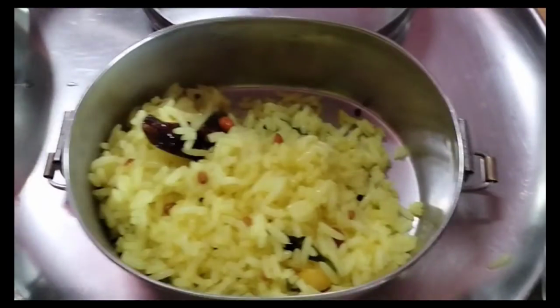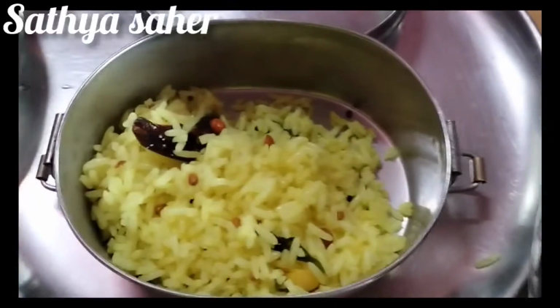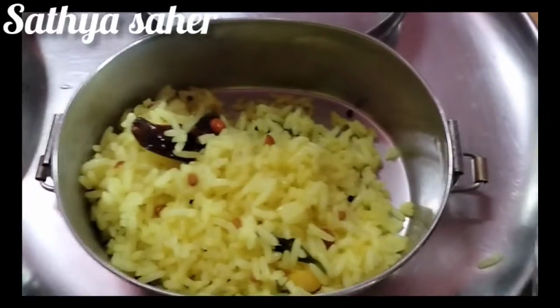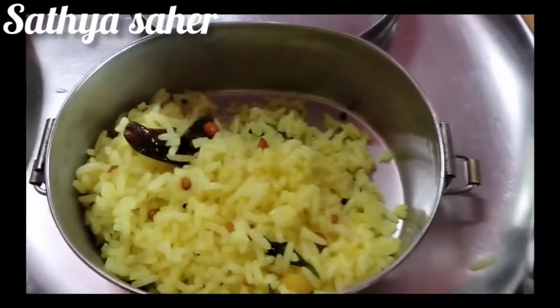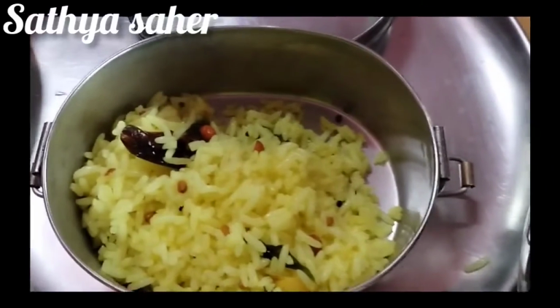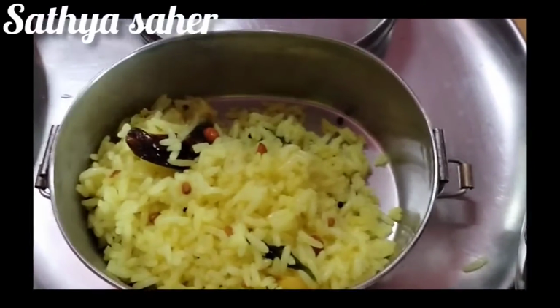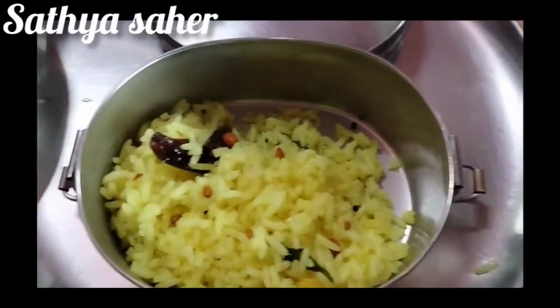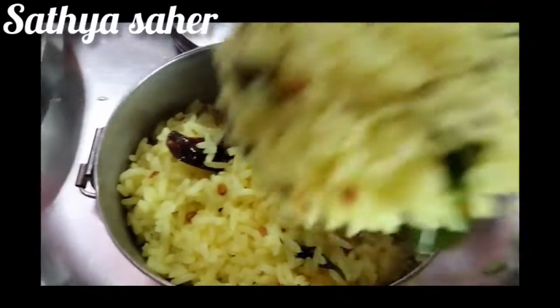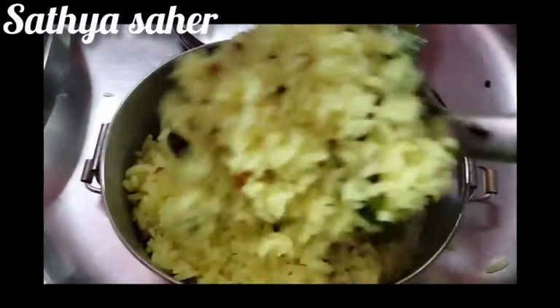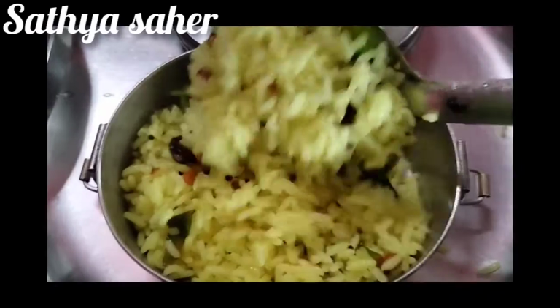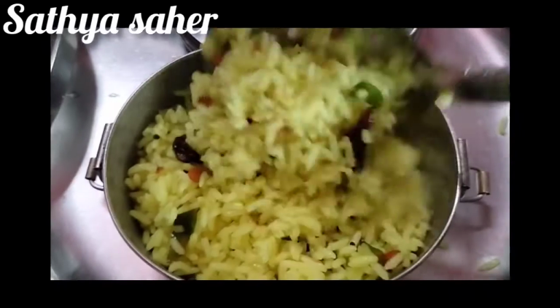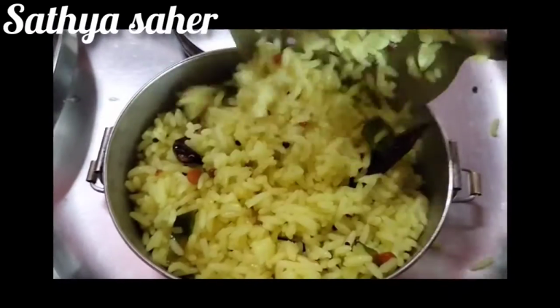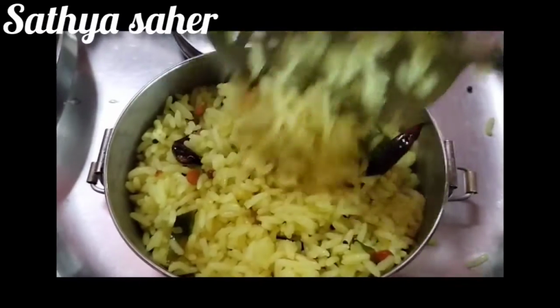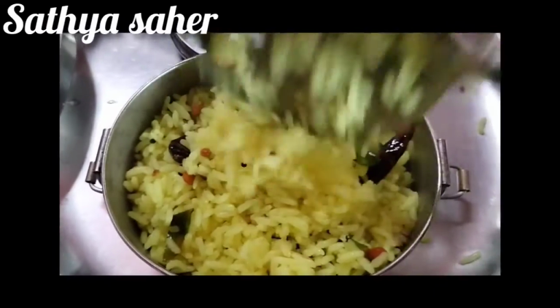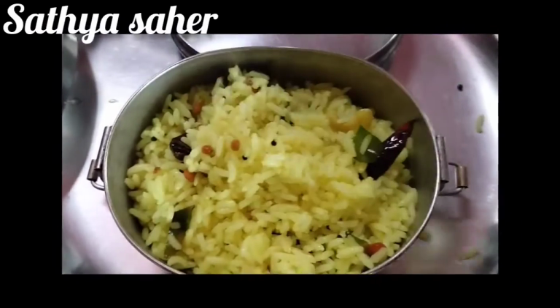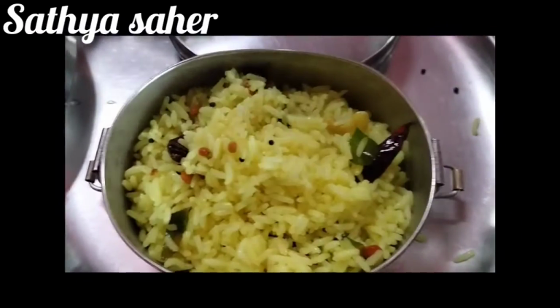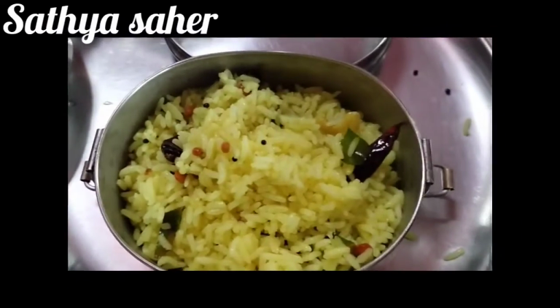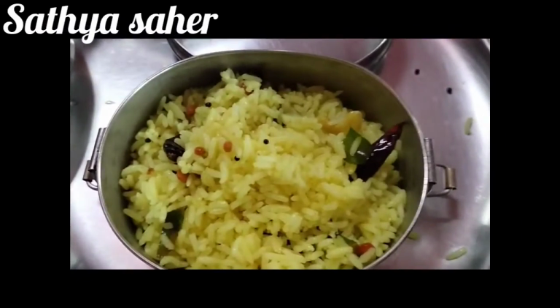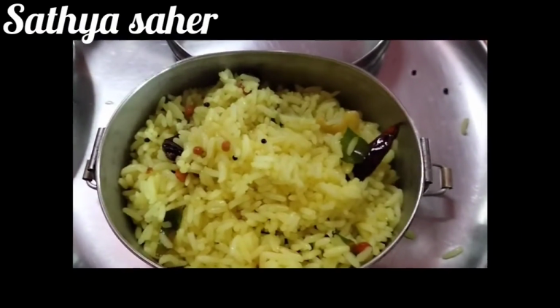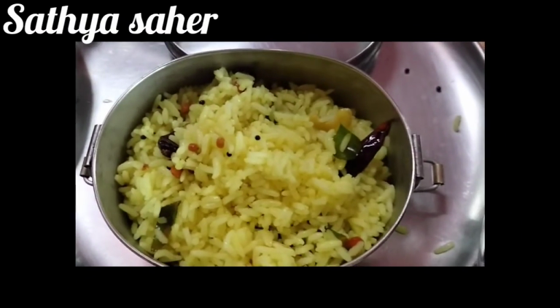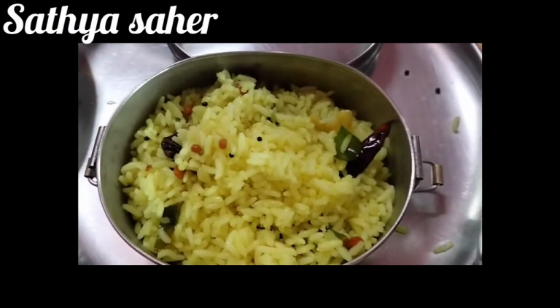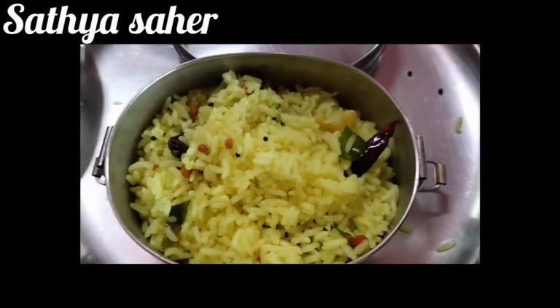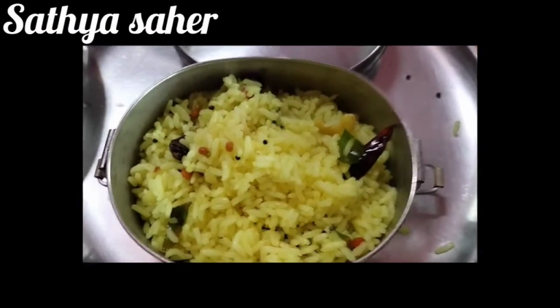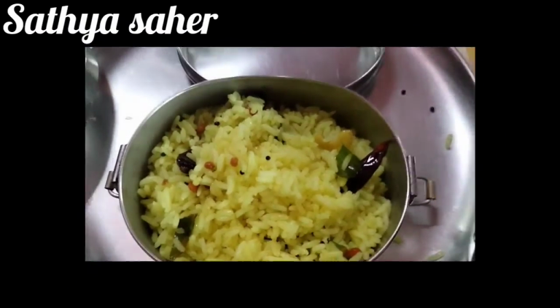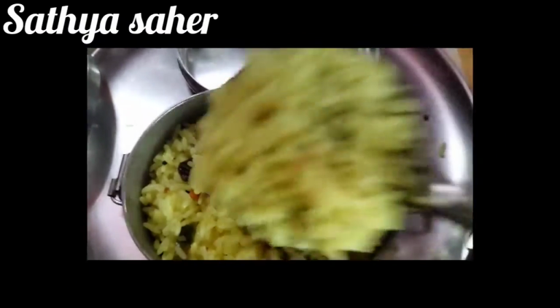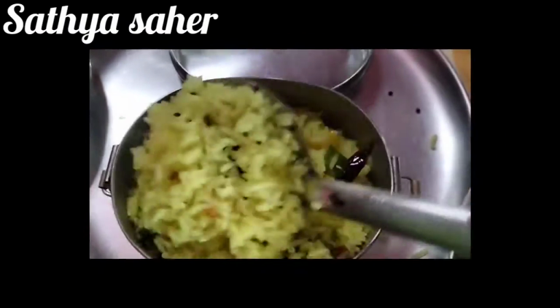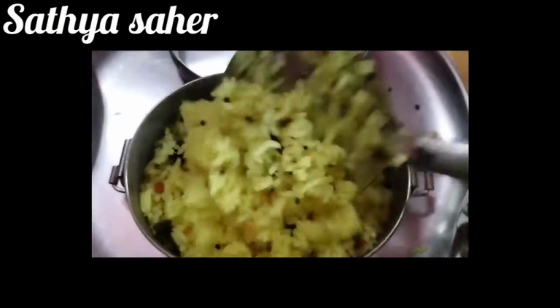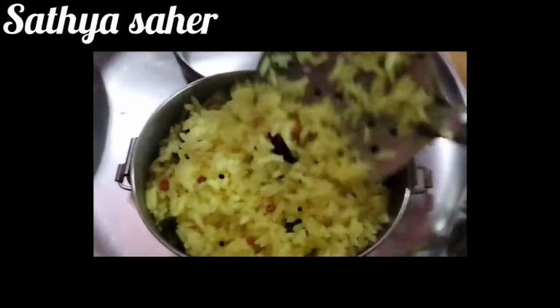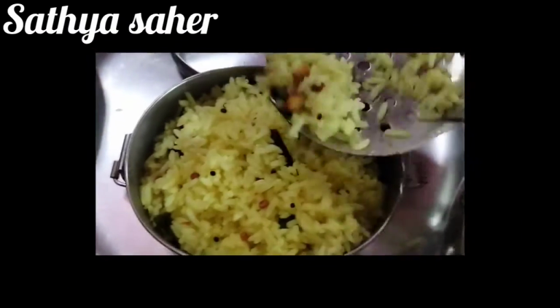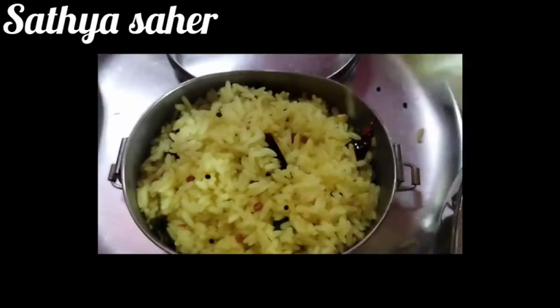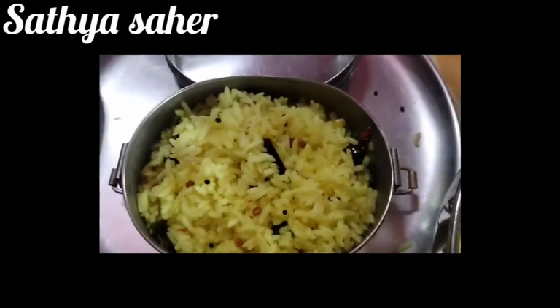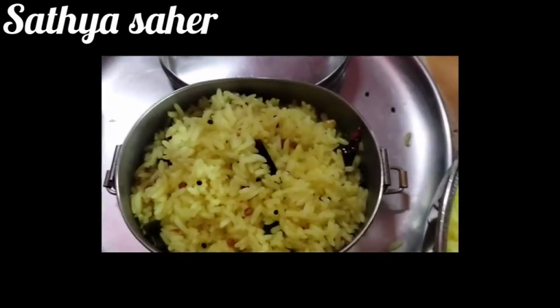Hi, welcome to my channel. I am going to show you a lunch box recipe.